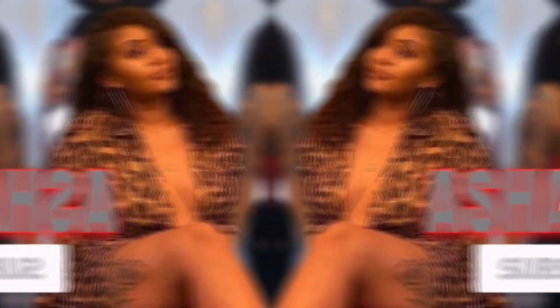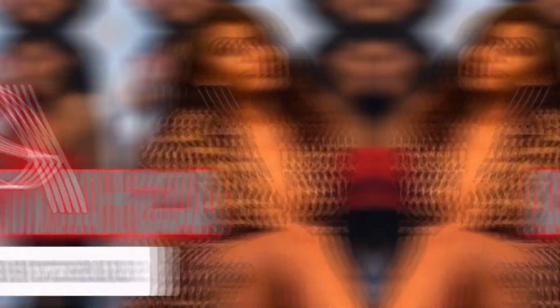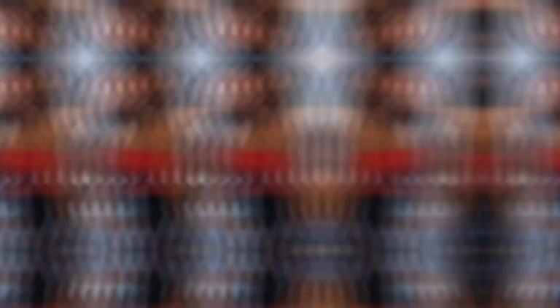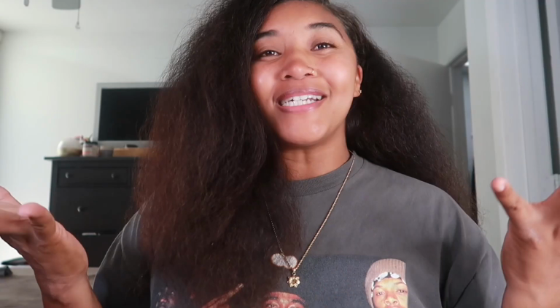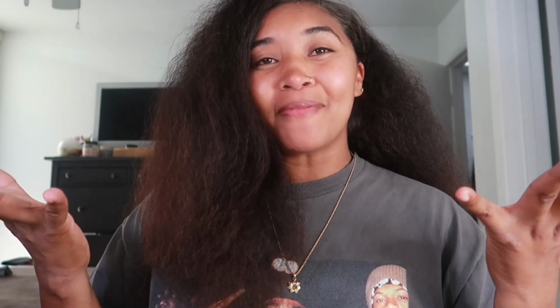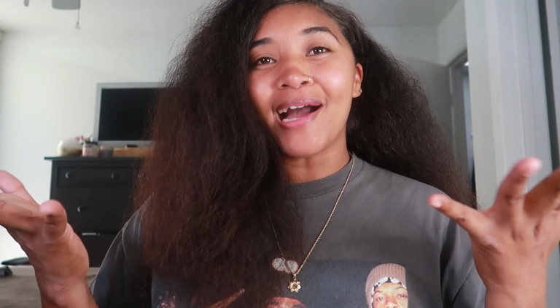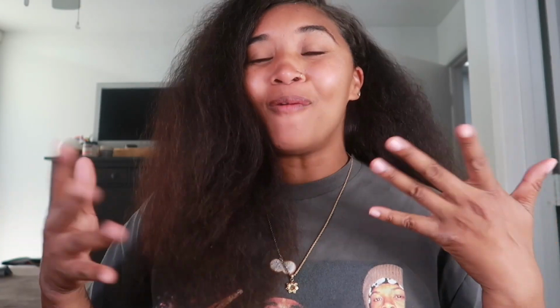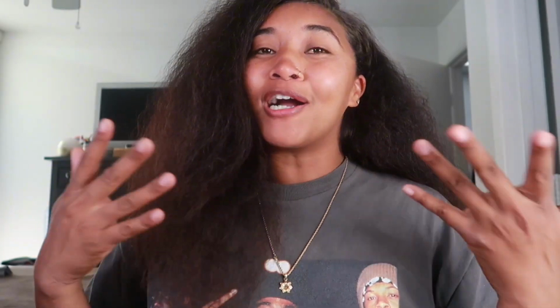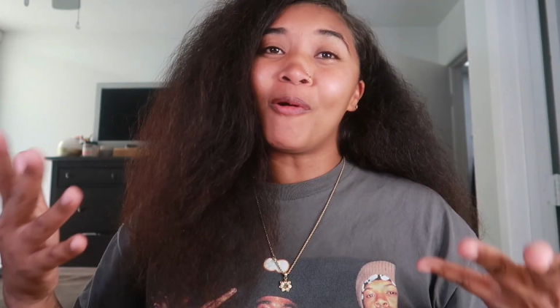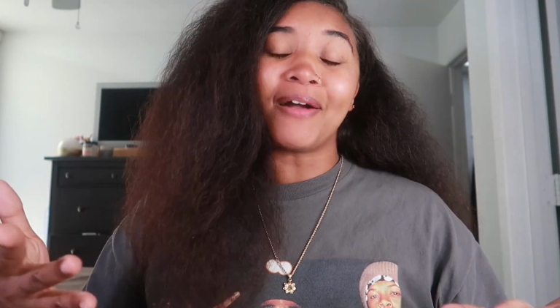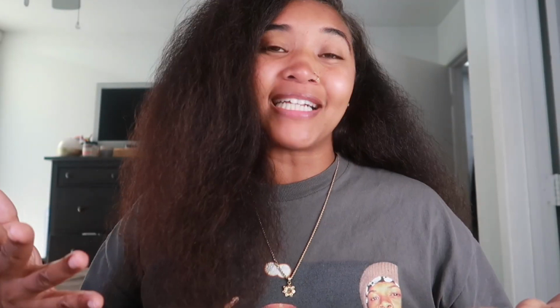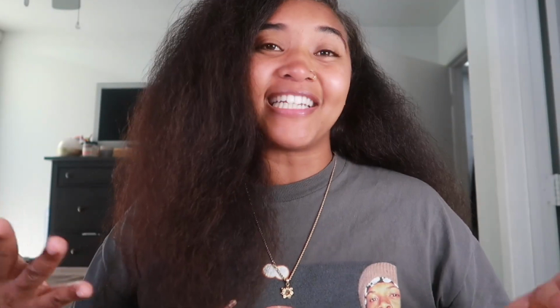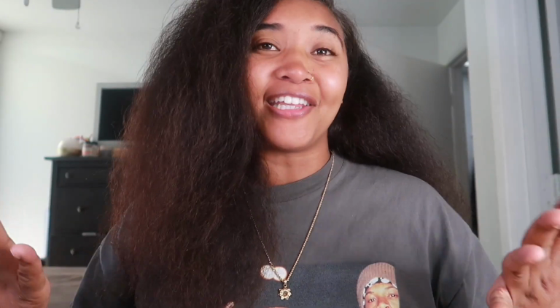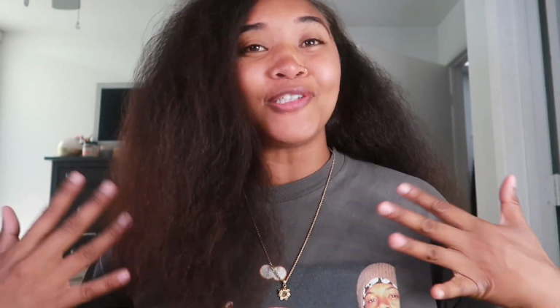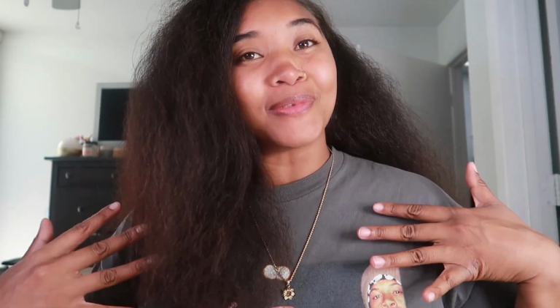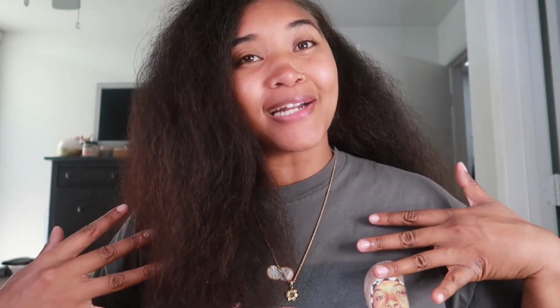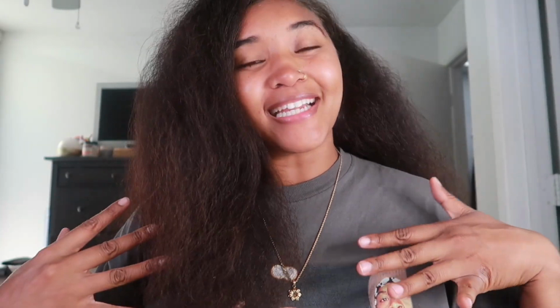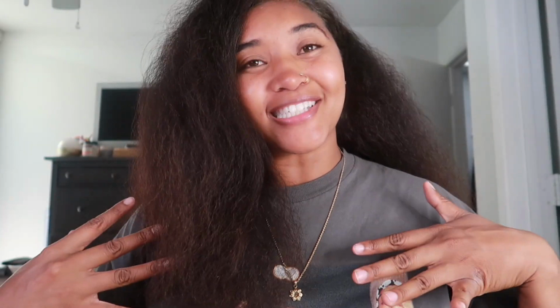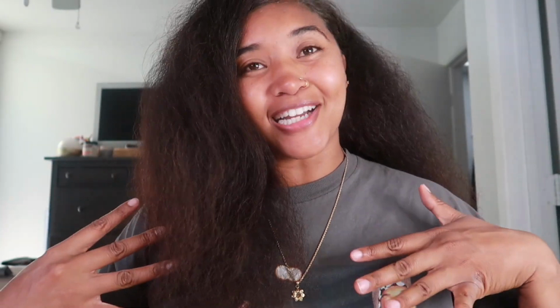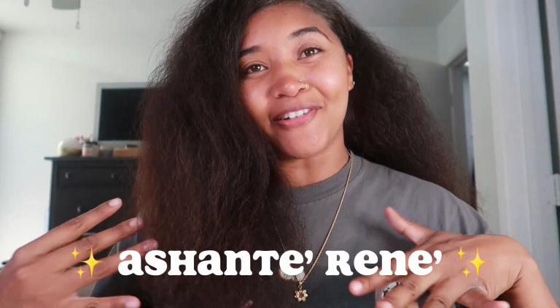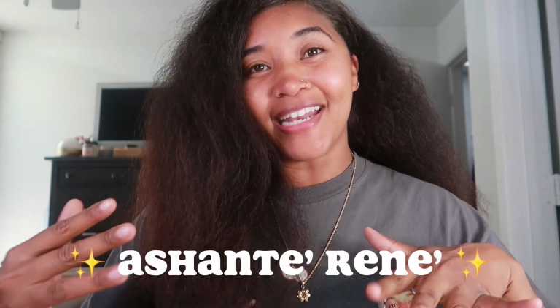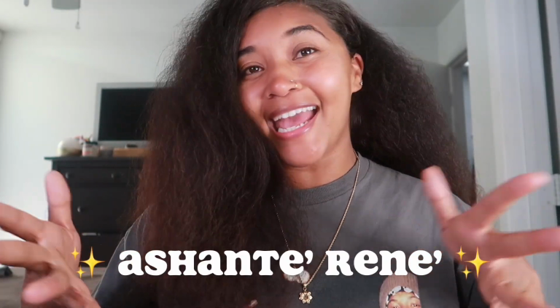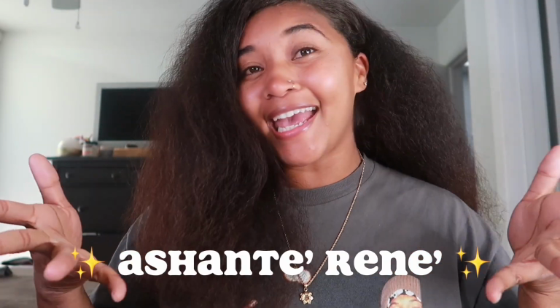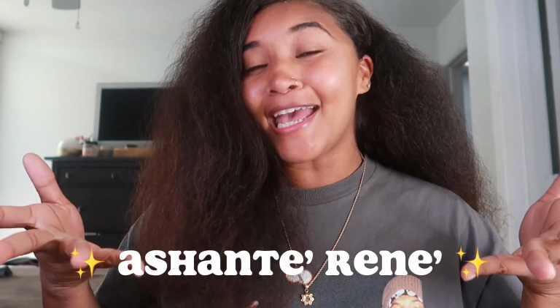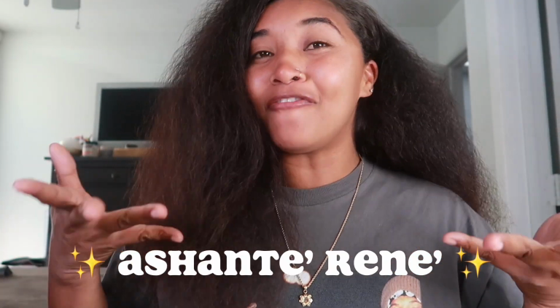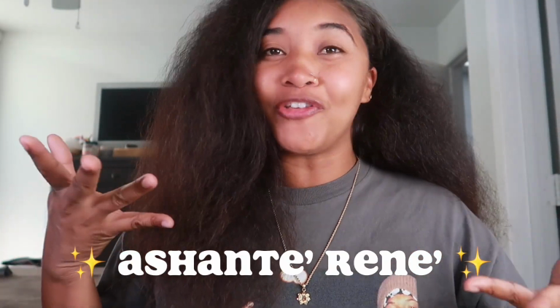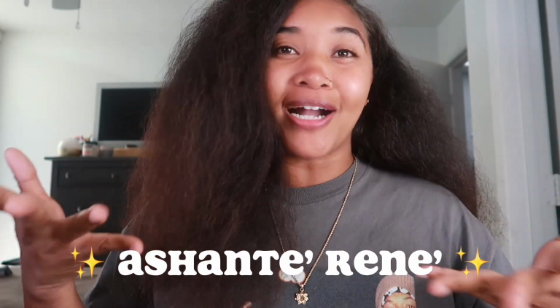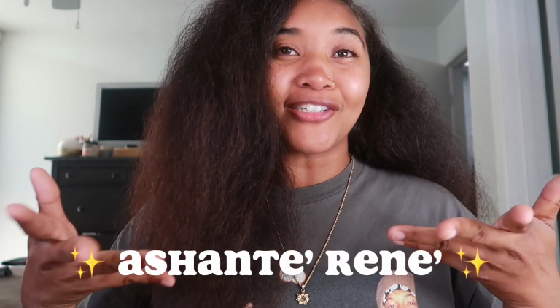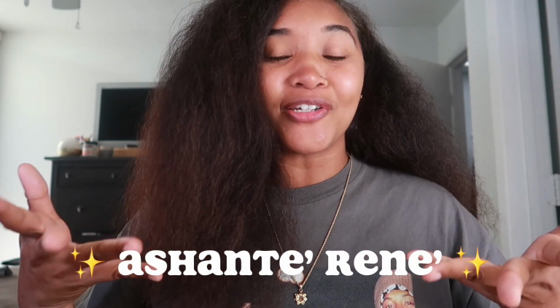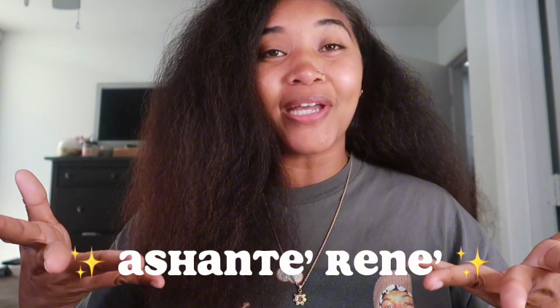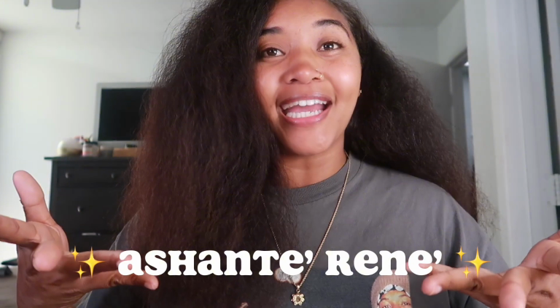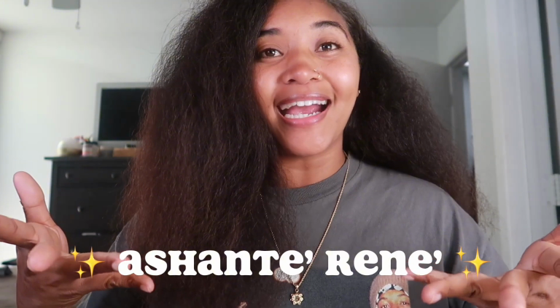What's up y'all? Welcome and welcome back to another YouTube video. It is Ashanta Renee. If you guys are new here, welcome!